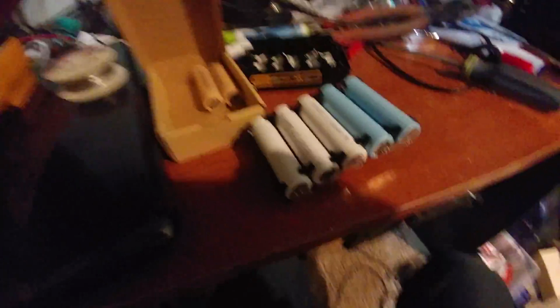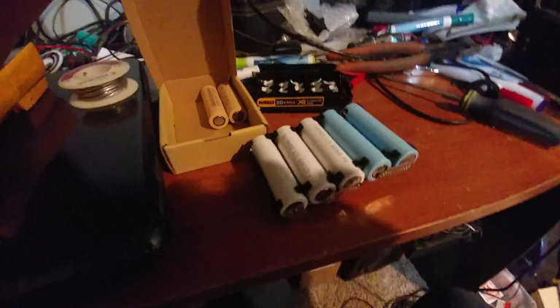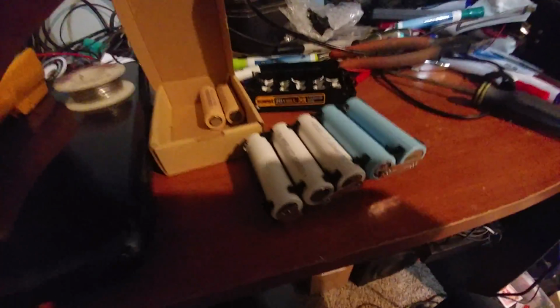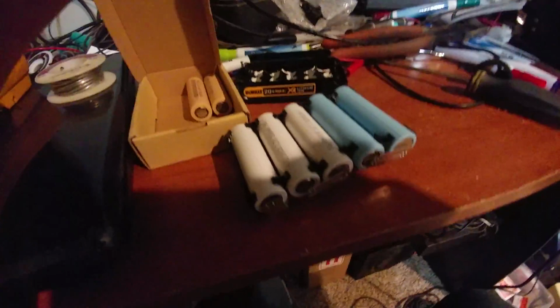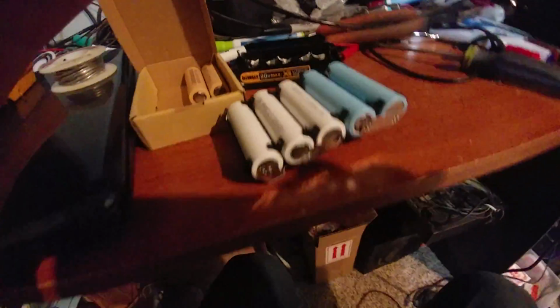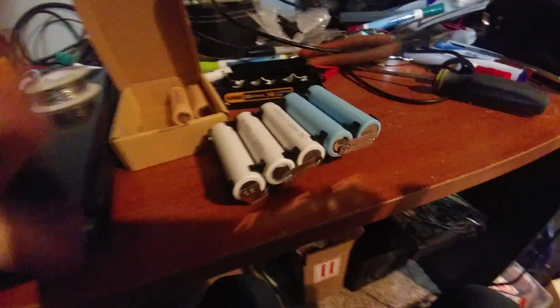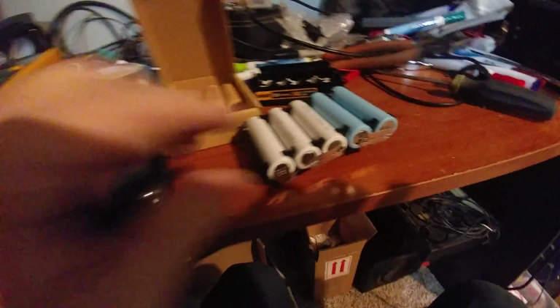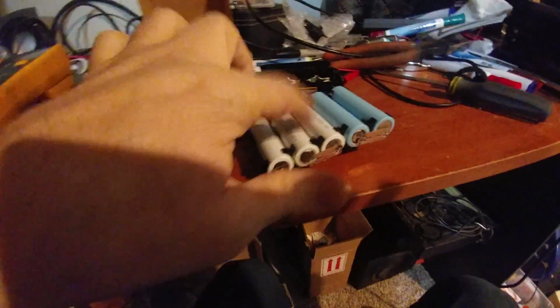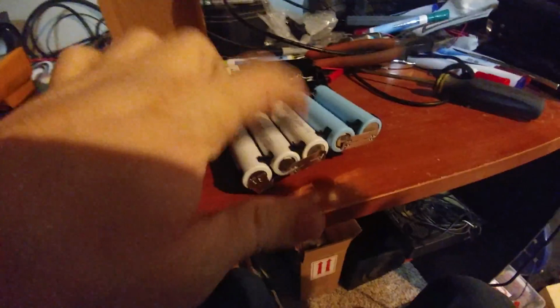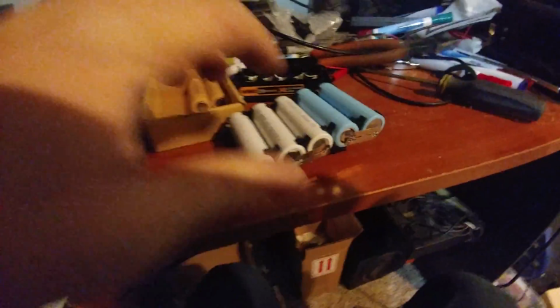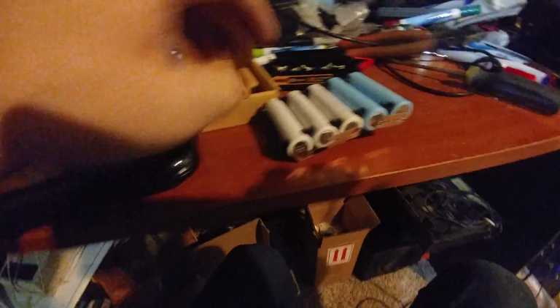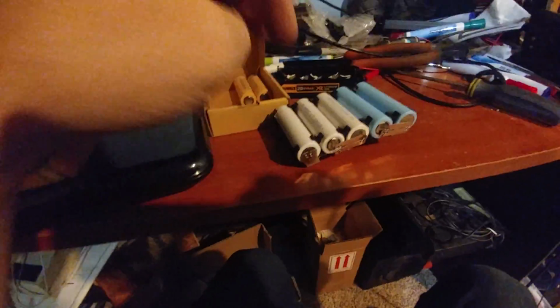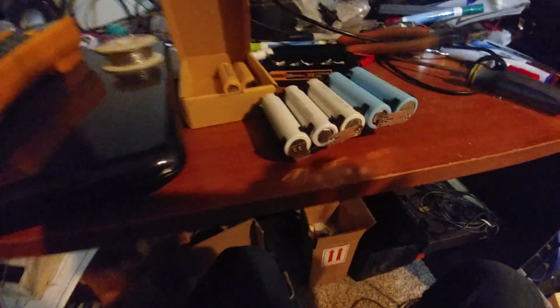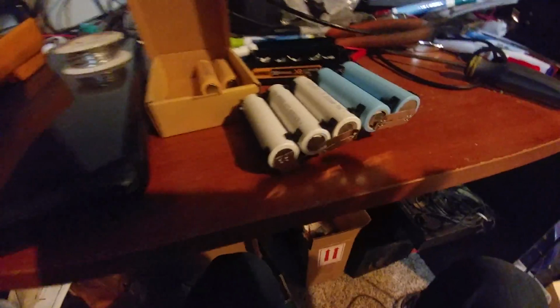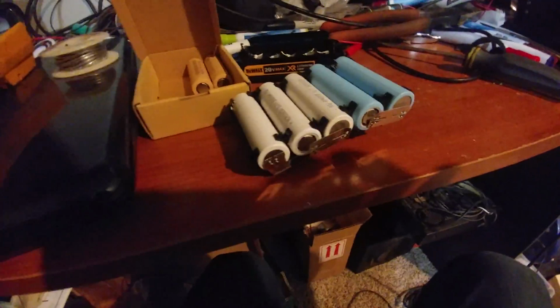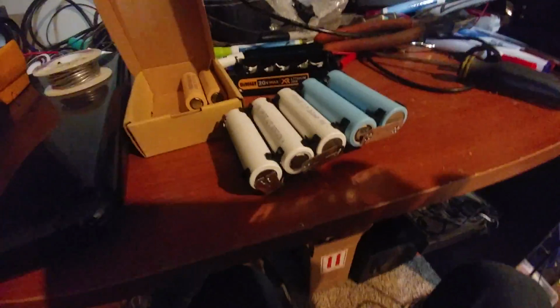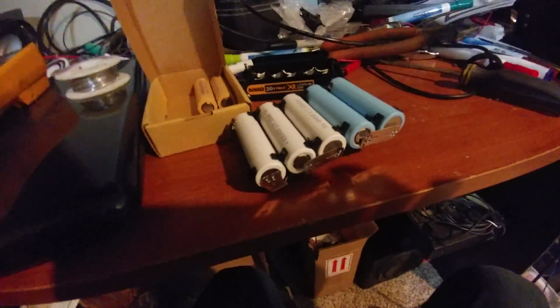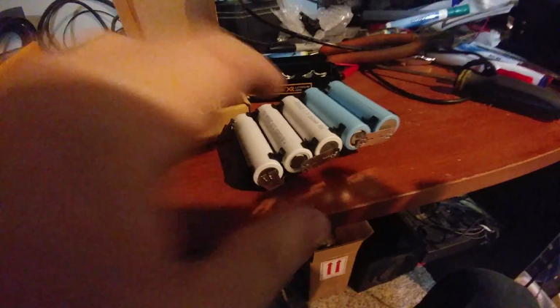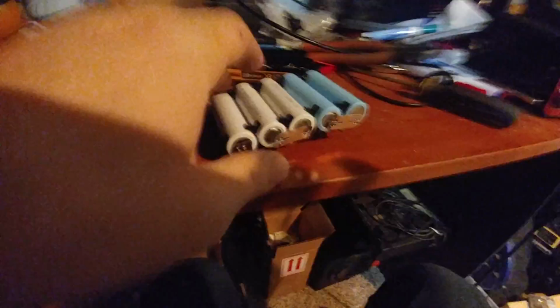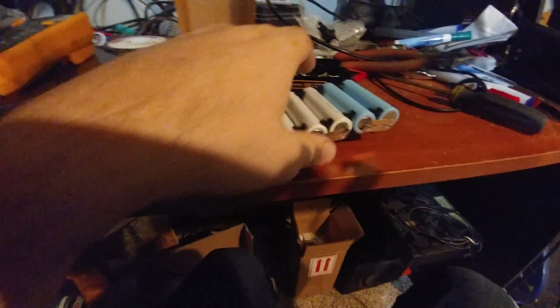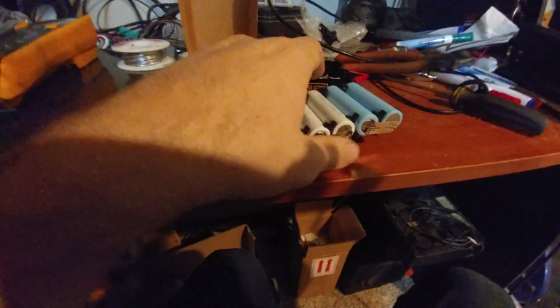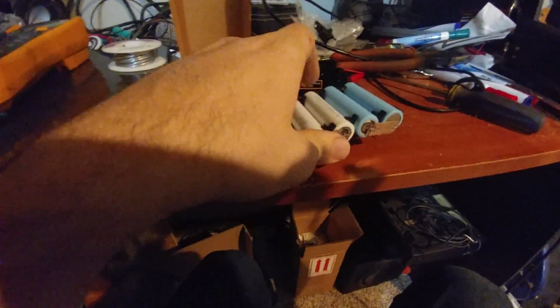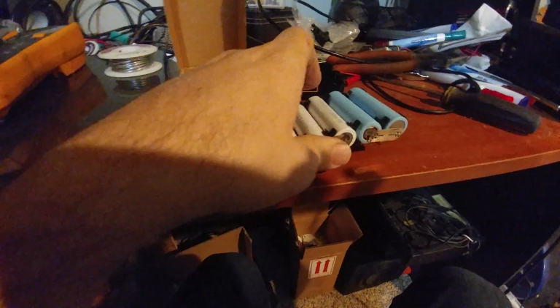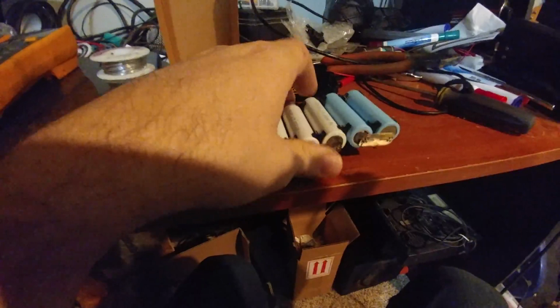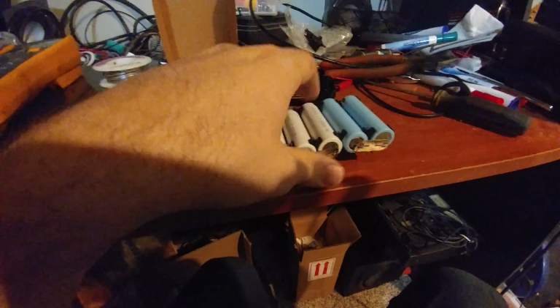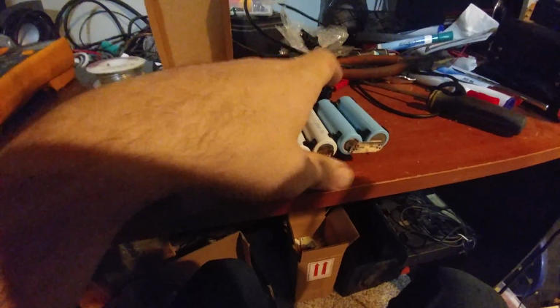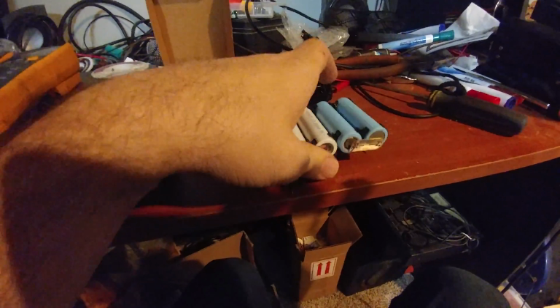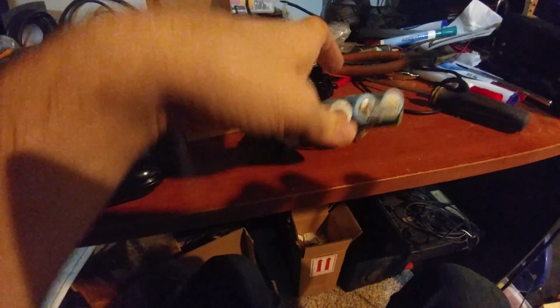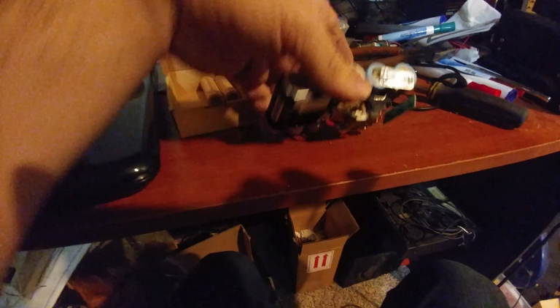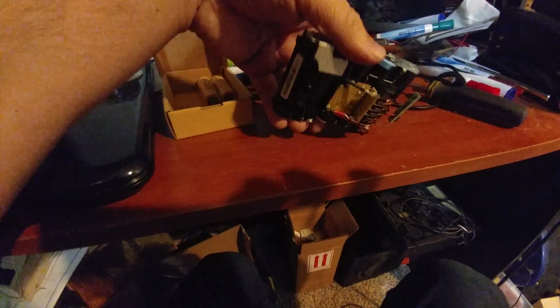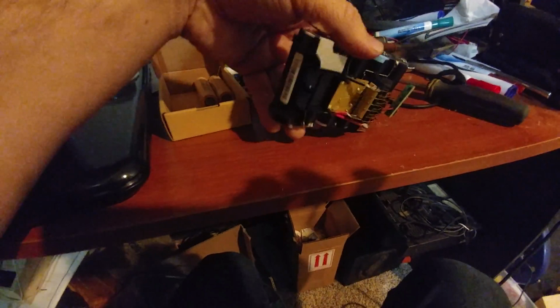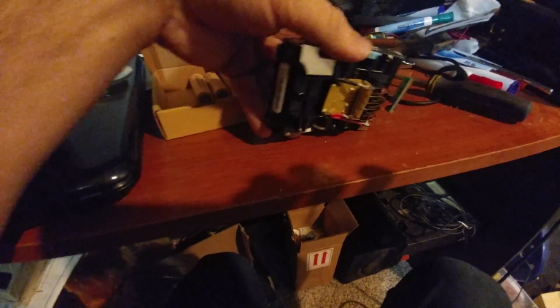There we go. Yeah, it was really hard to get that one out. So then I'm just going to solder these up.